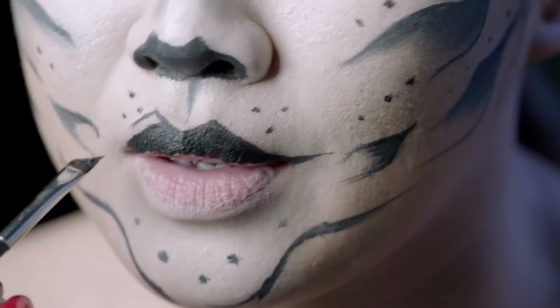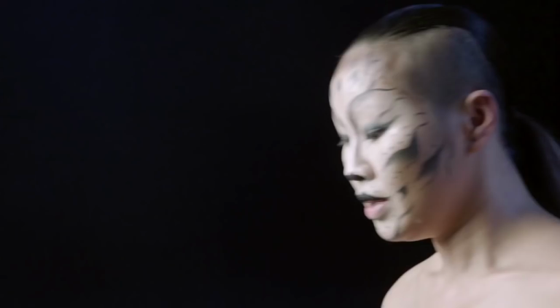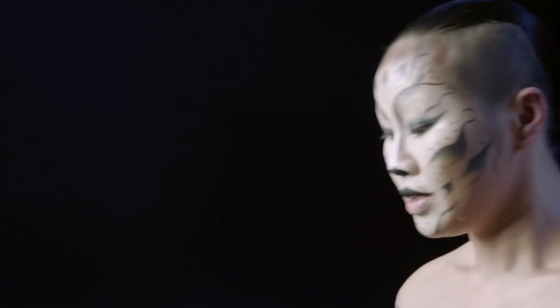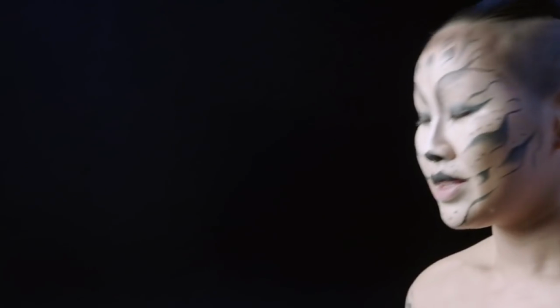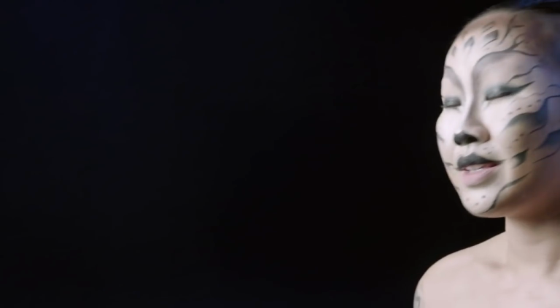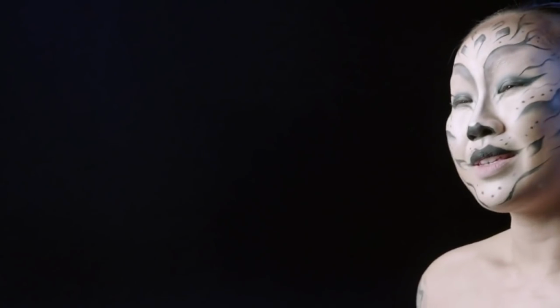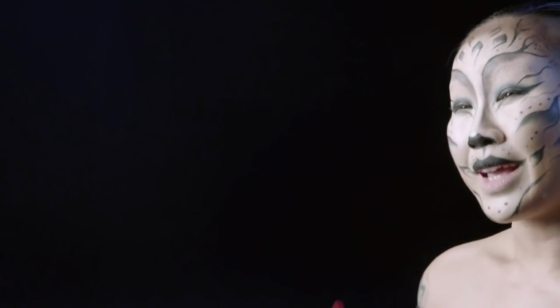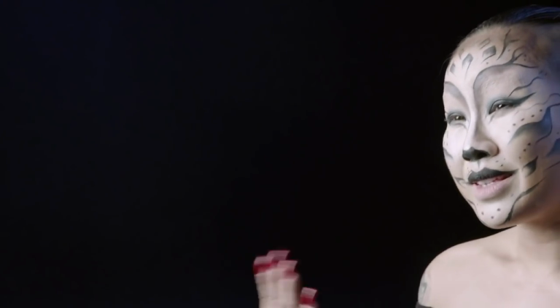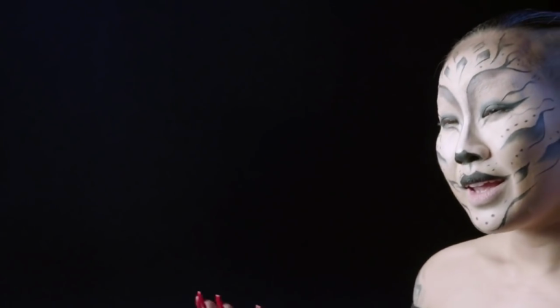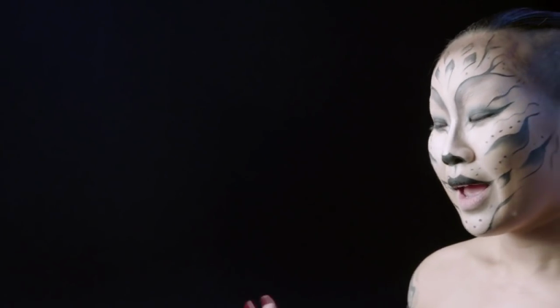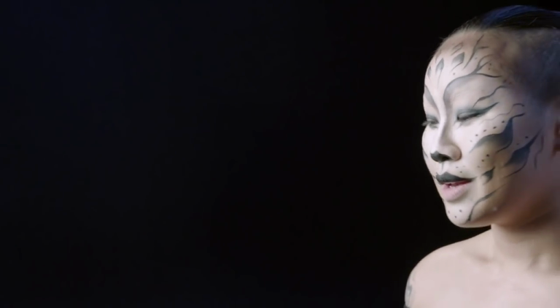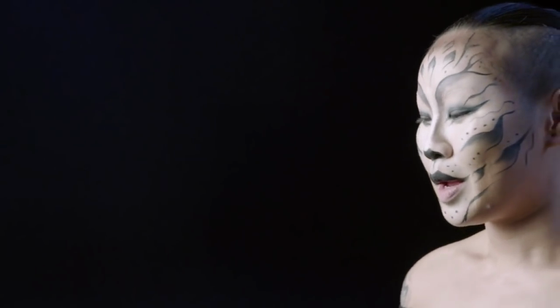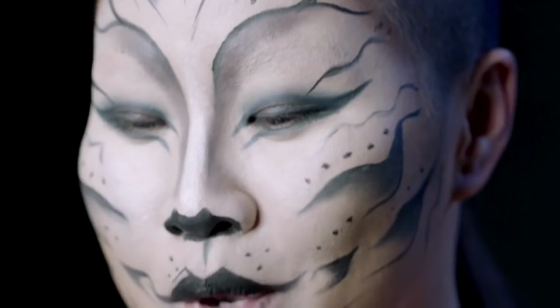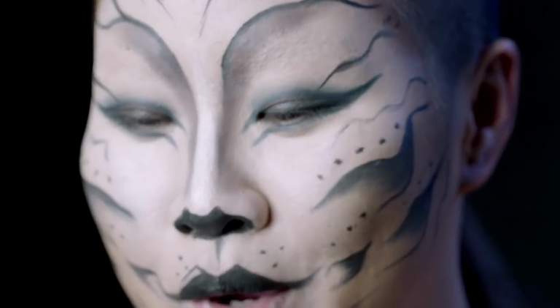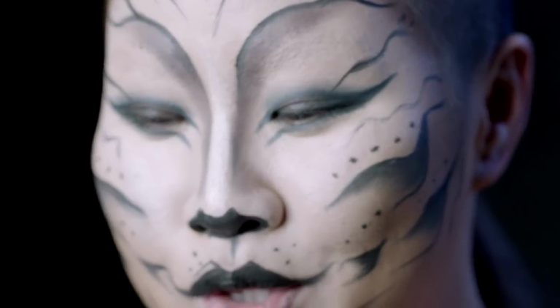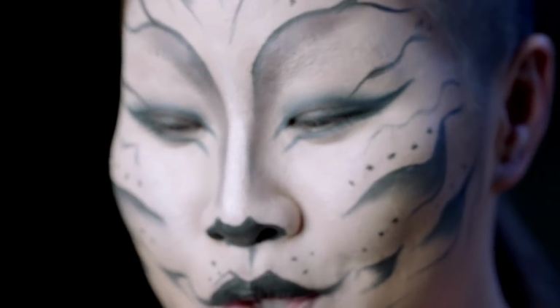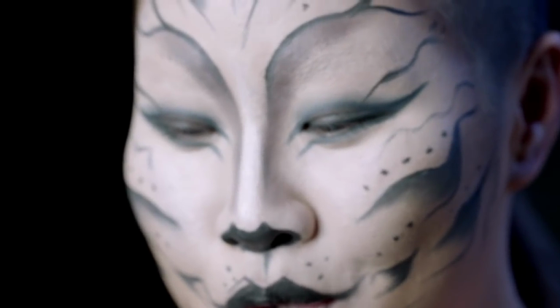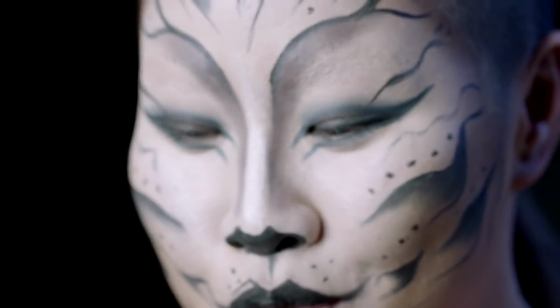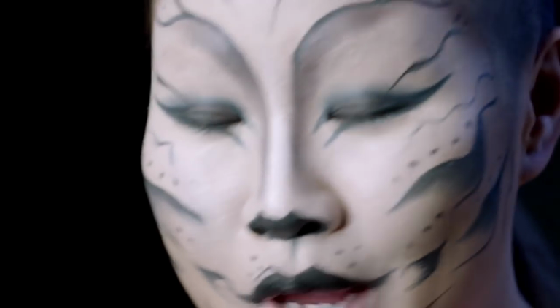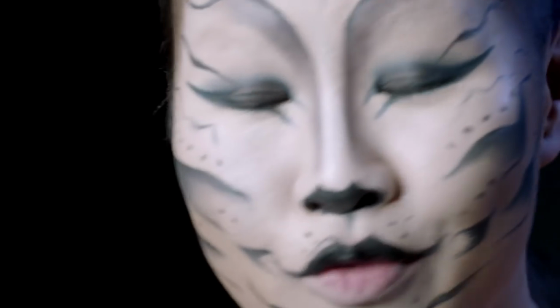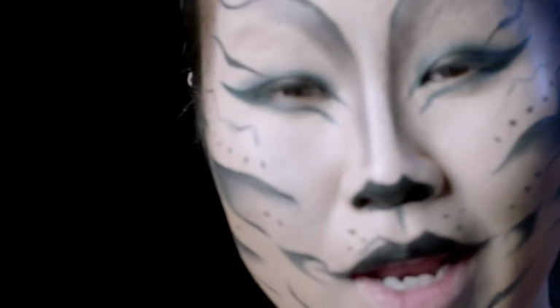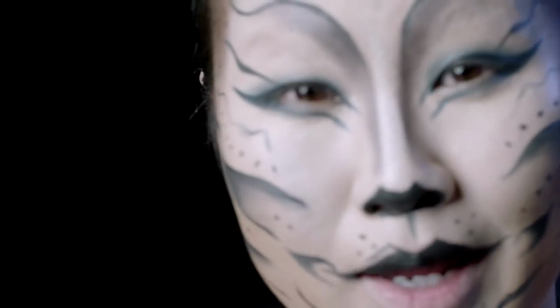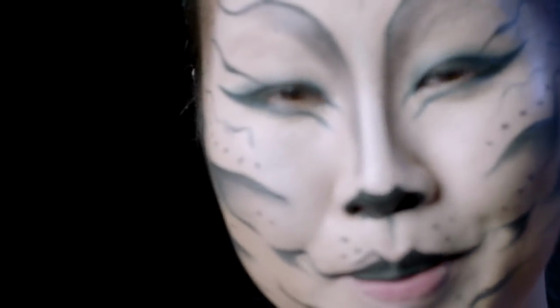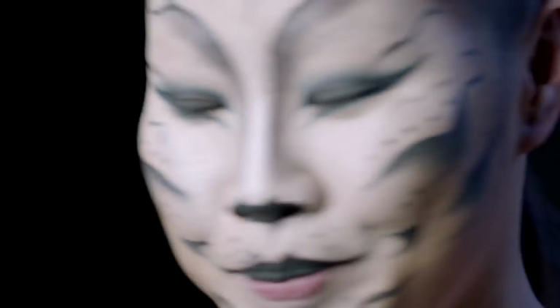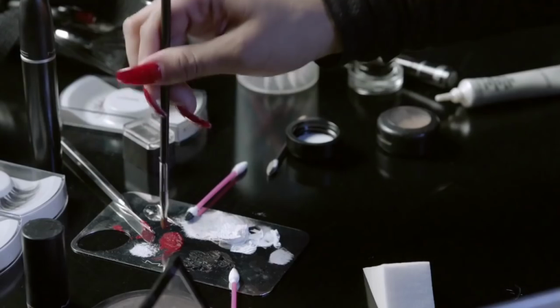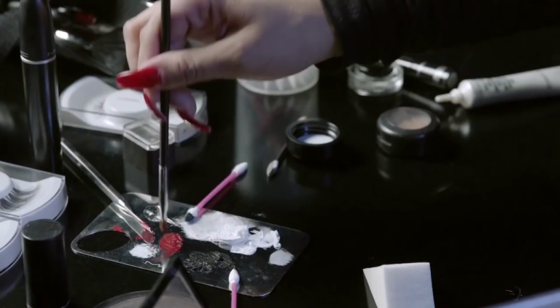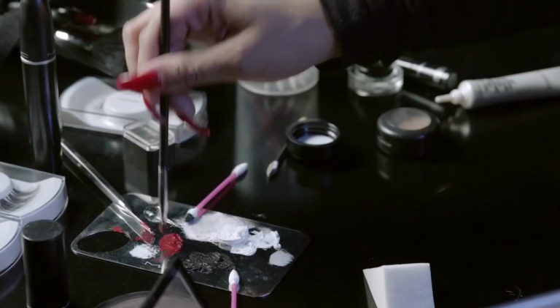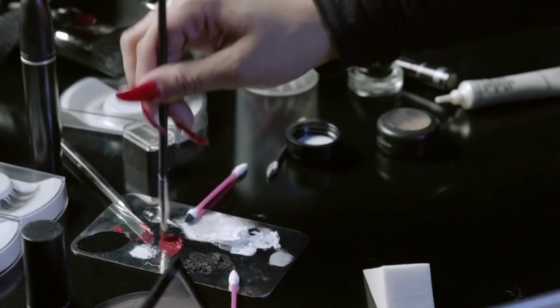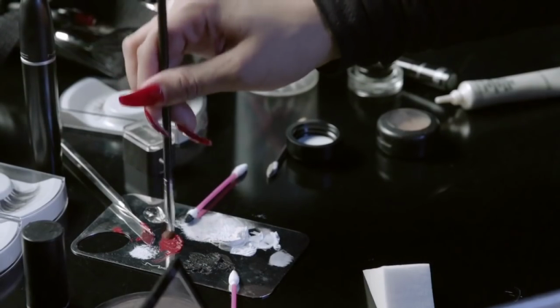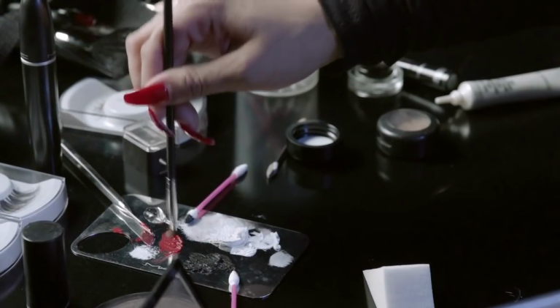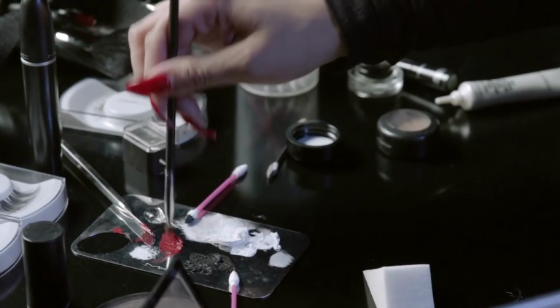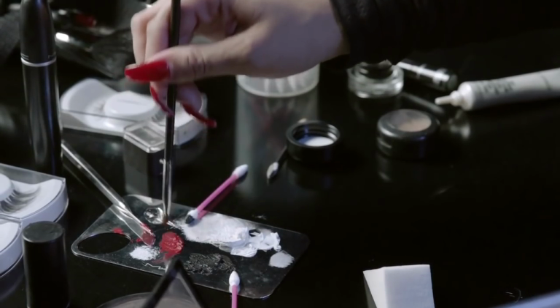Since this is a sexy cat, I'm going to use a red lip — Russian red.